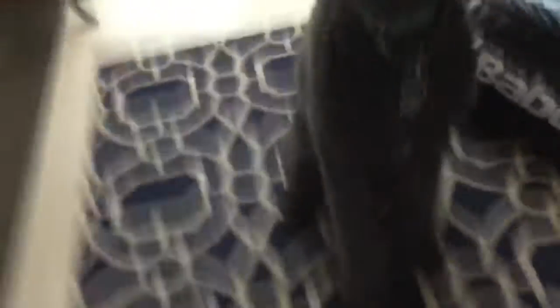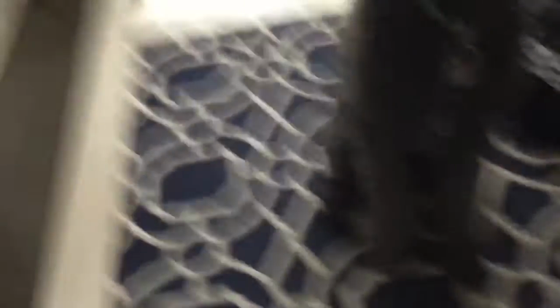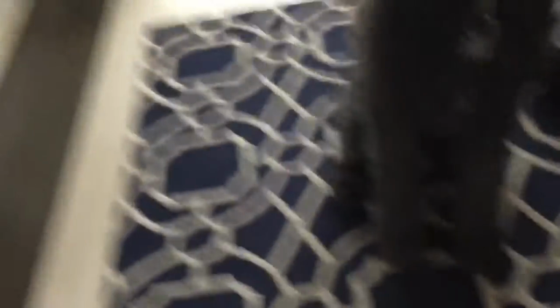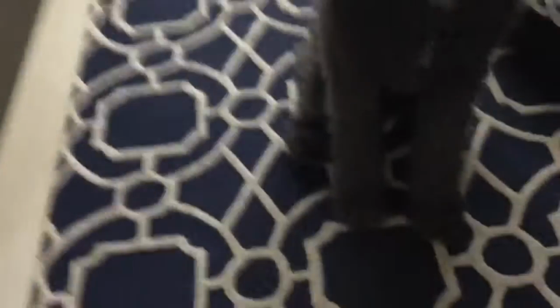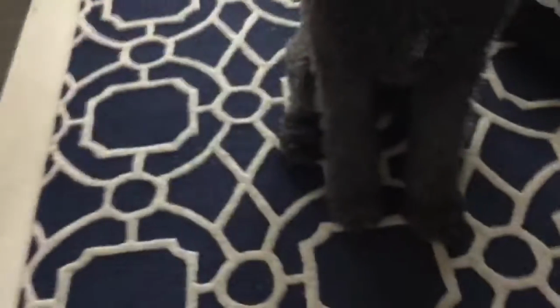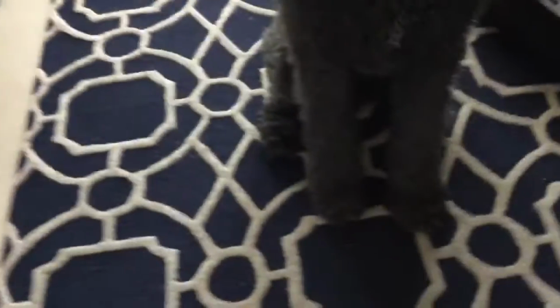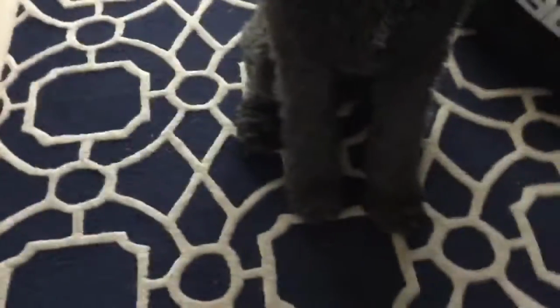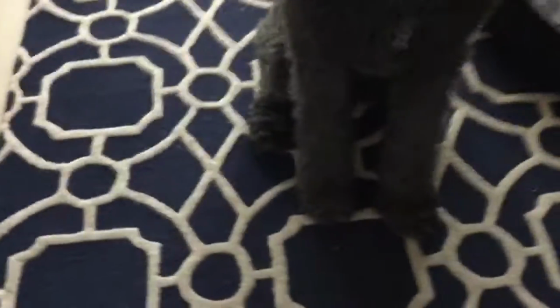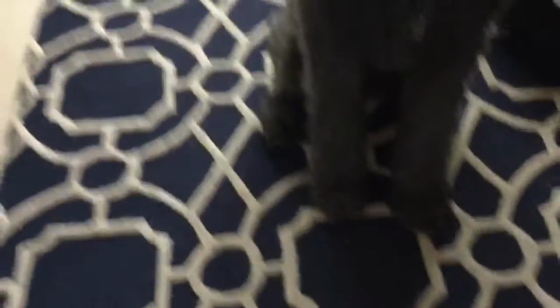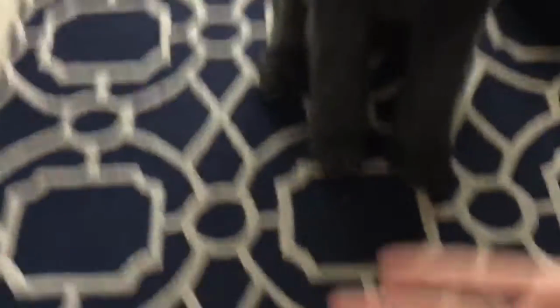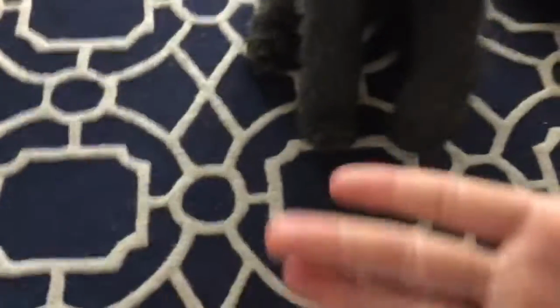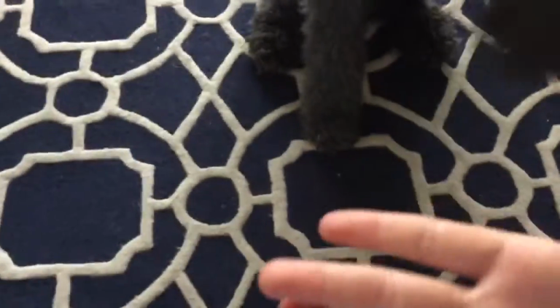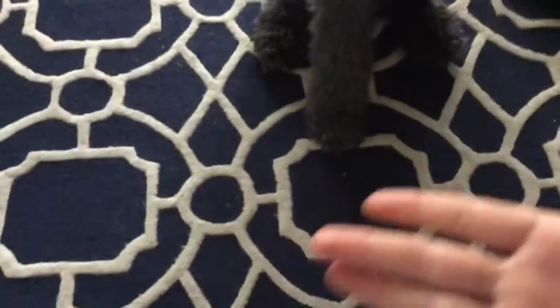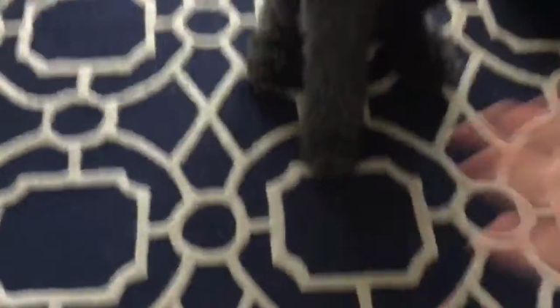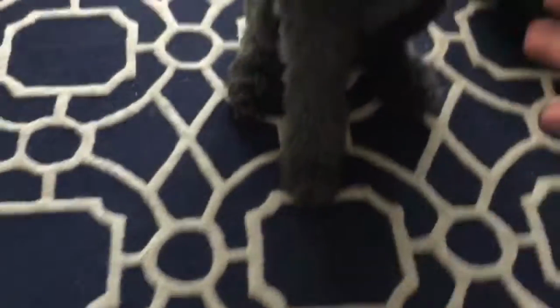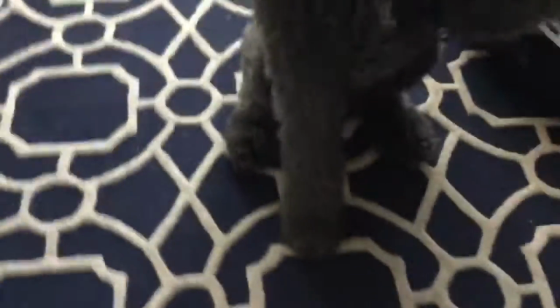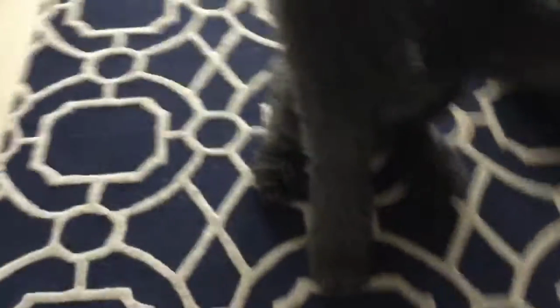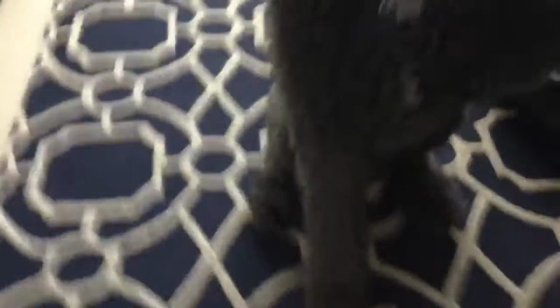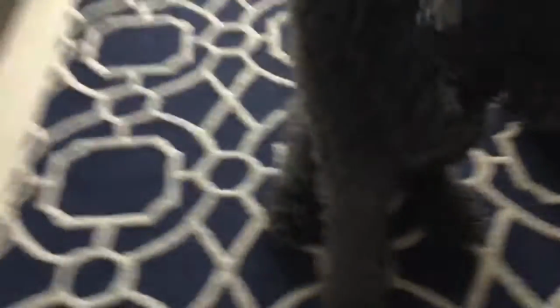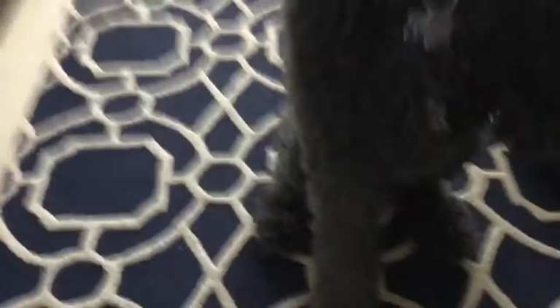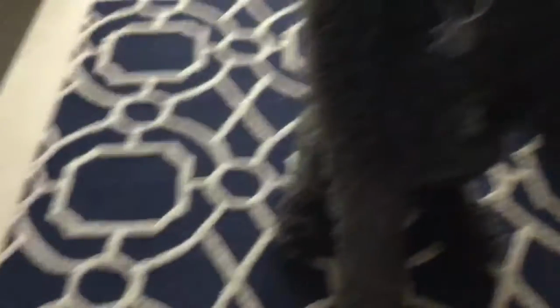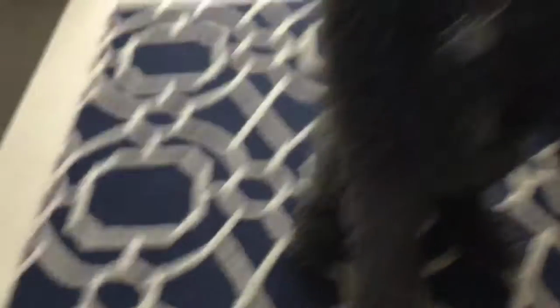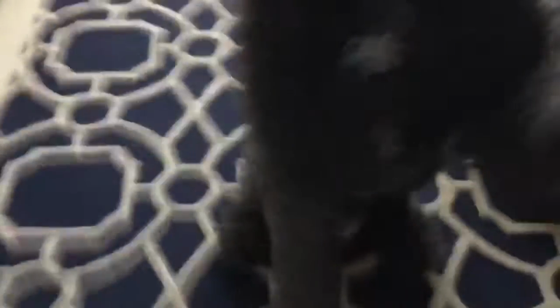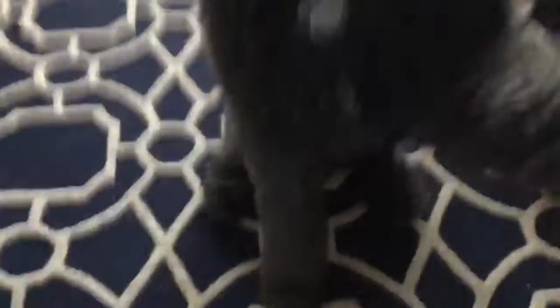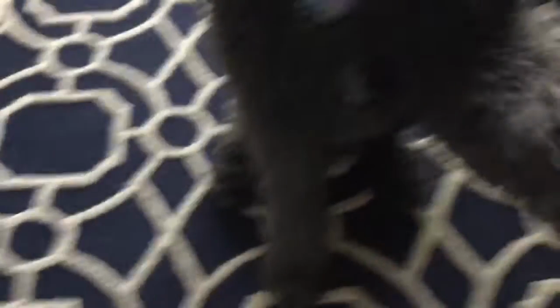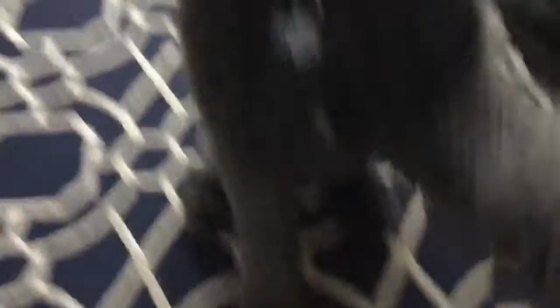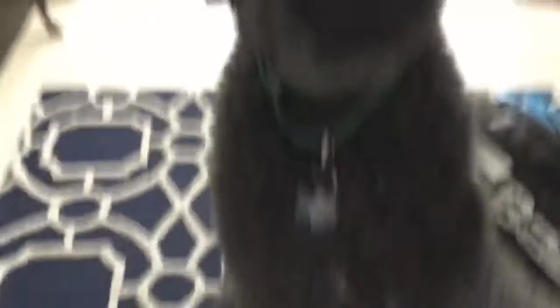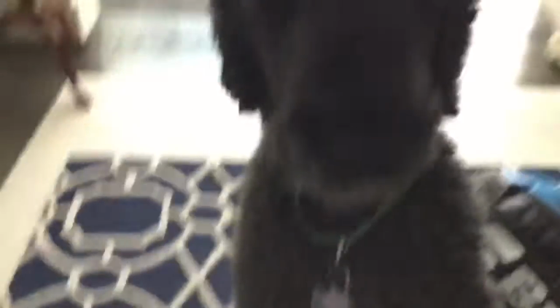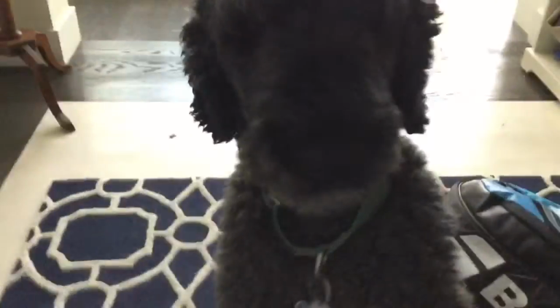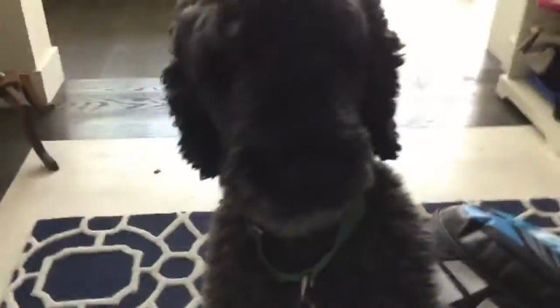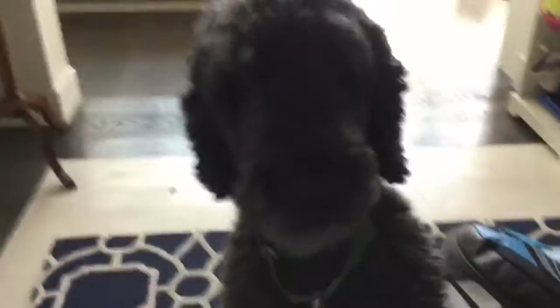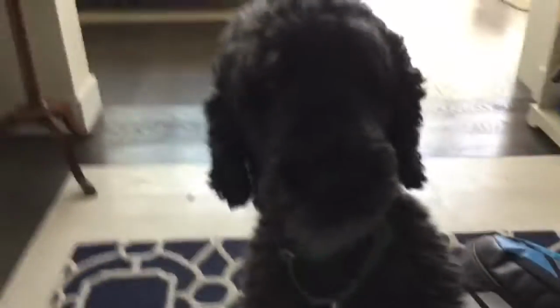Paw! Pepper, paw! Good boy! It's nice to meet you, young man.